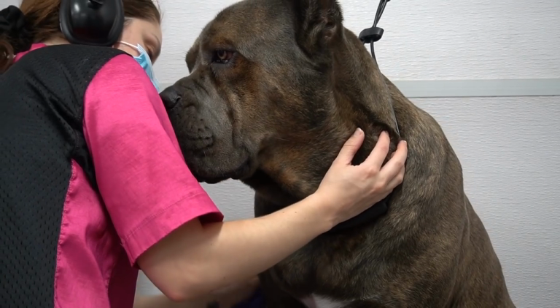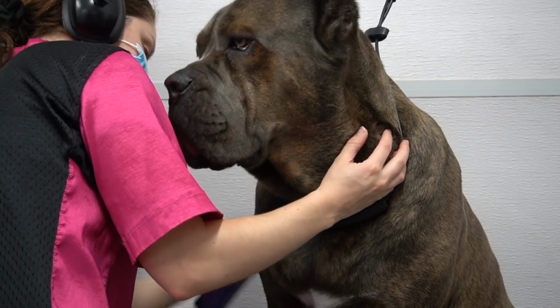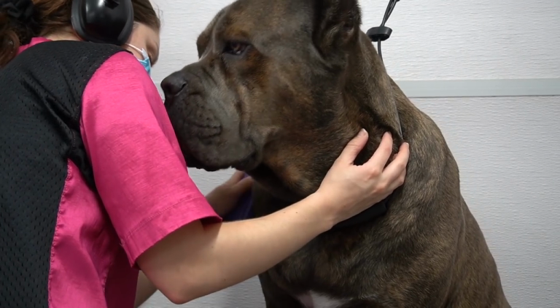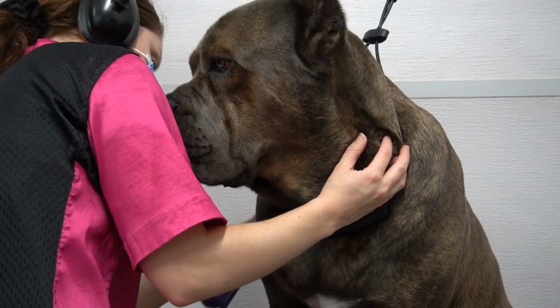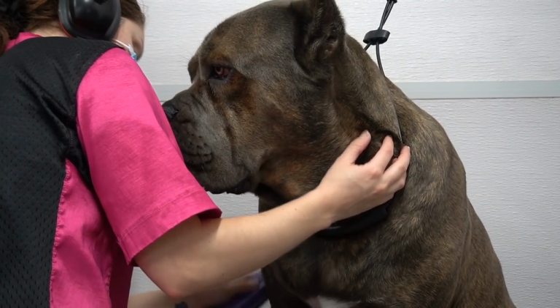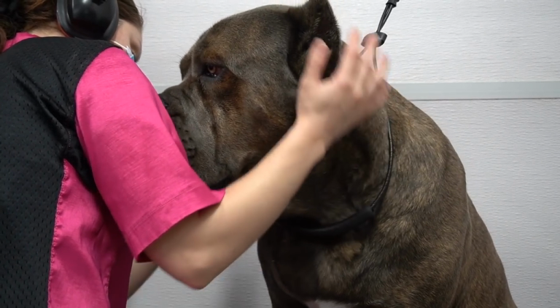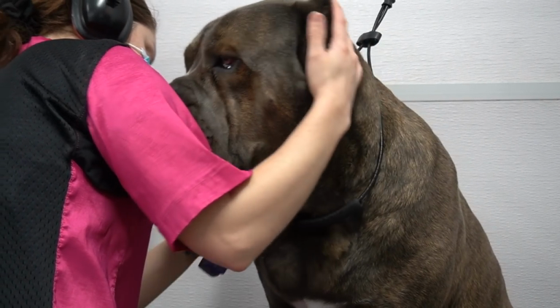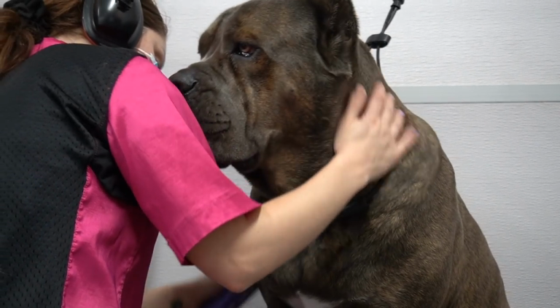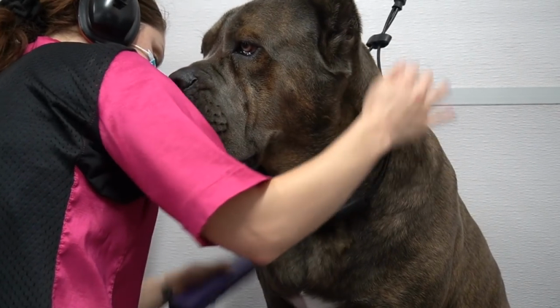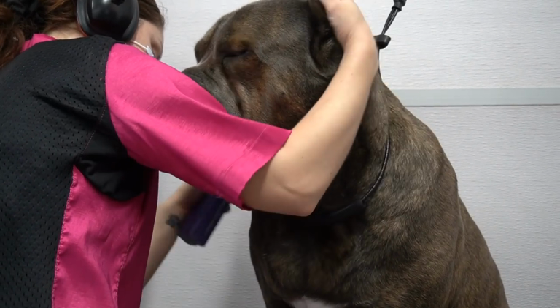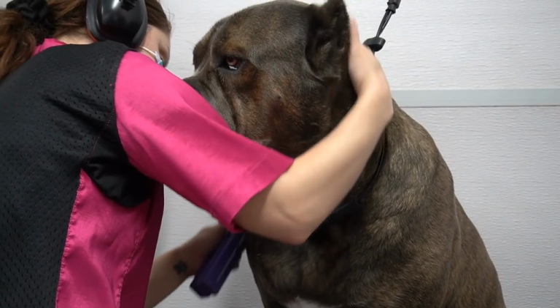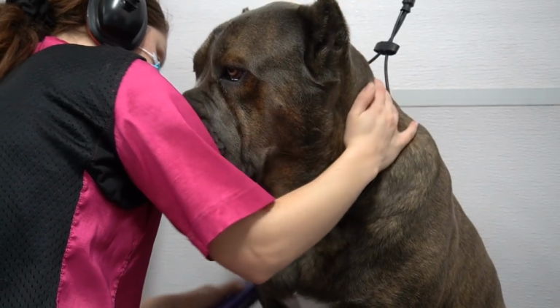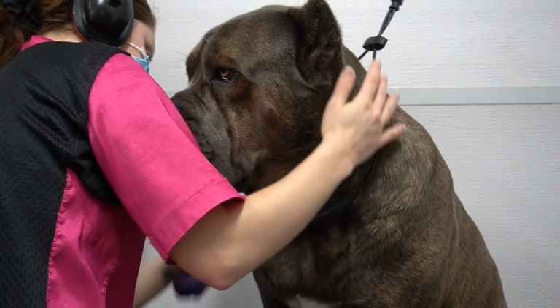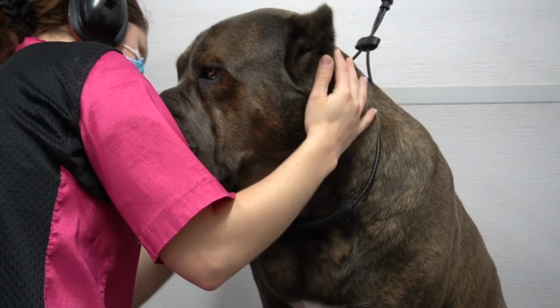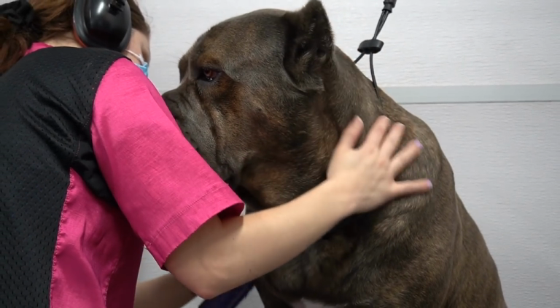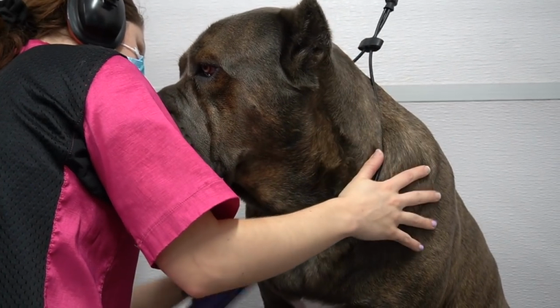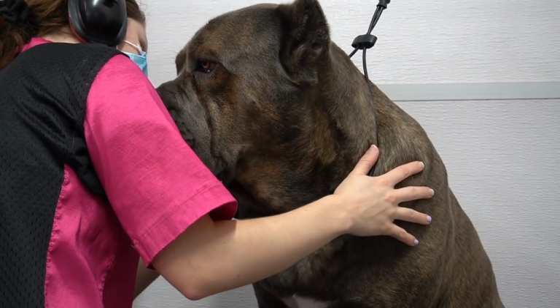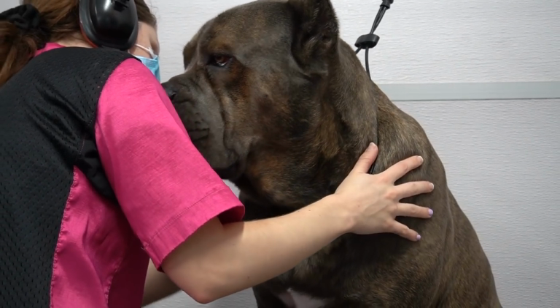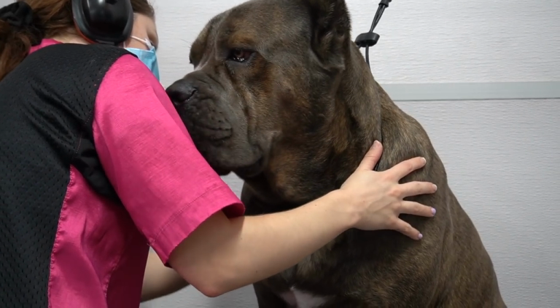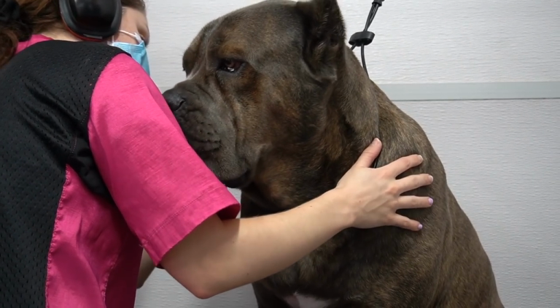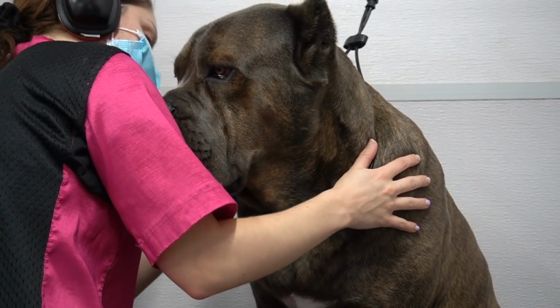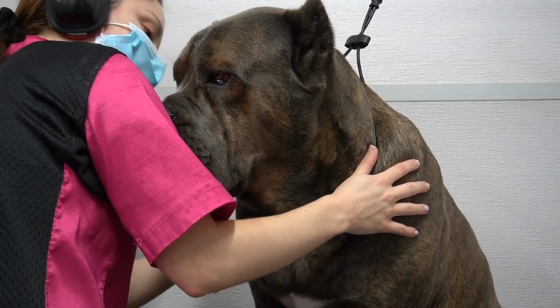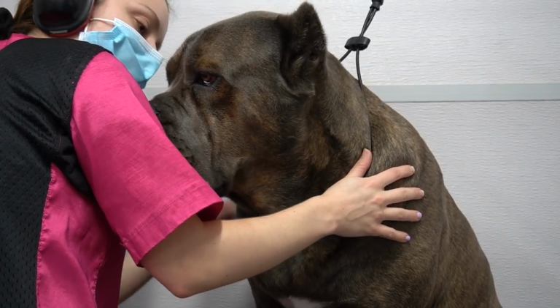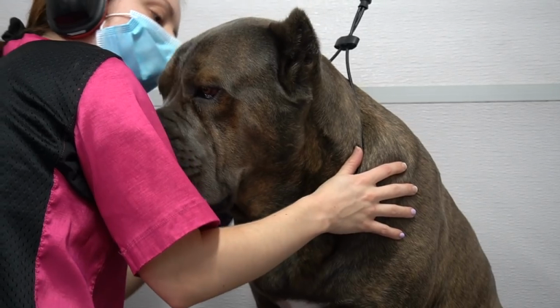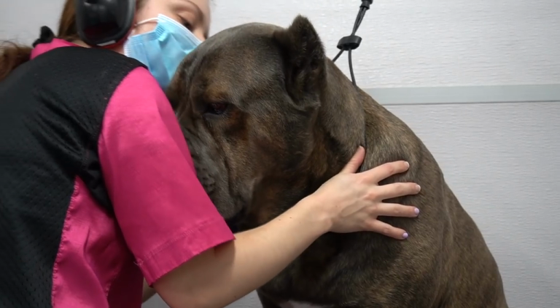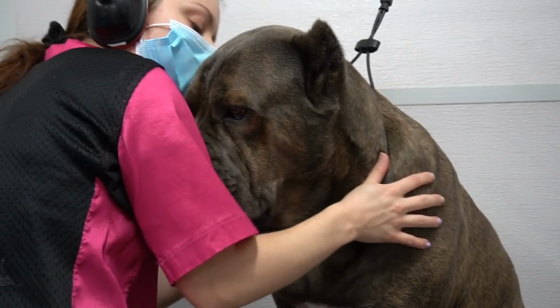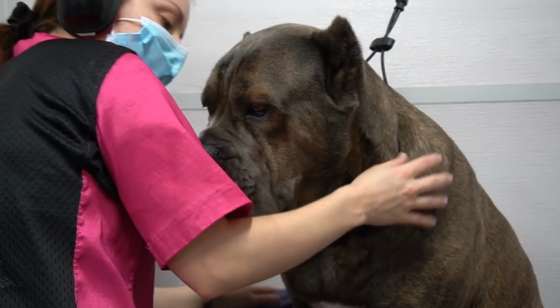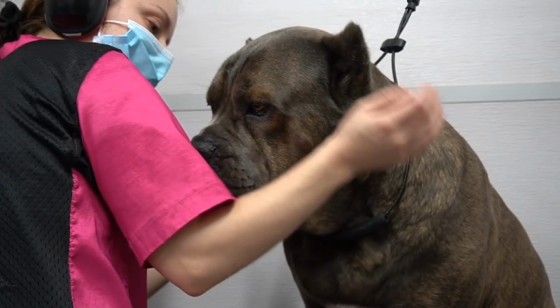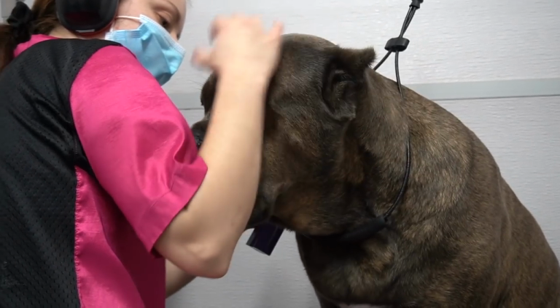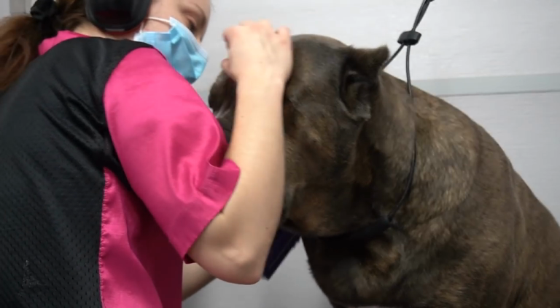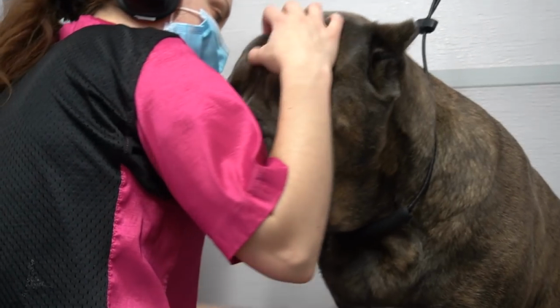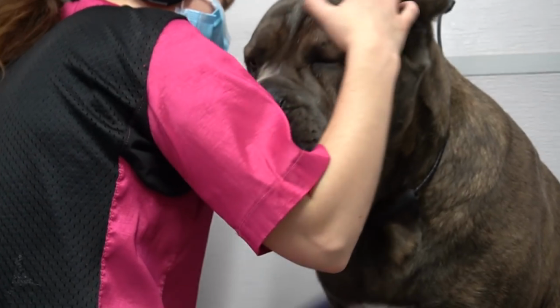Gucci loves to get his face as close to mine as possible. He really is such an adorable love bug.